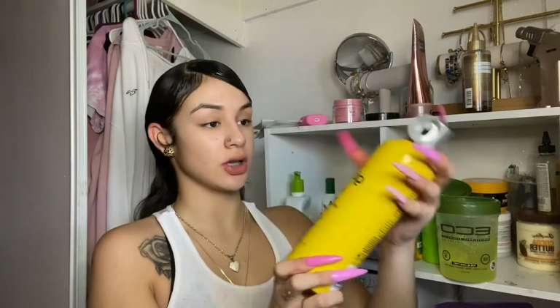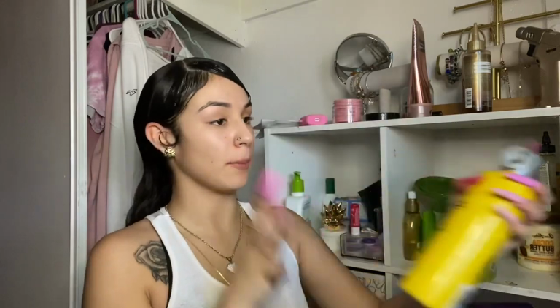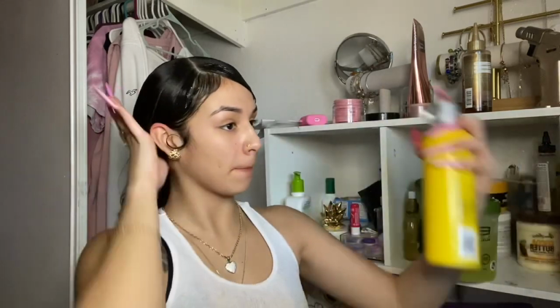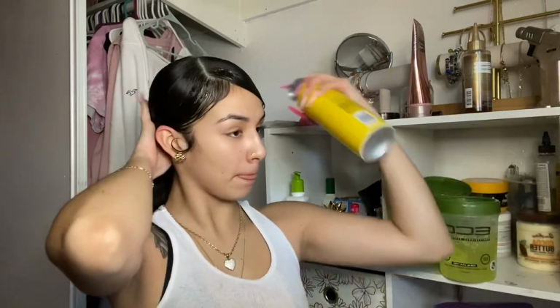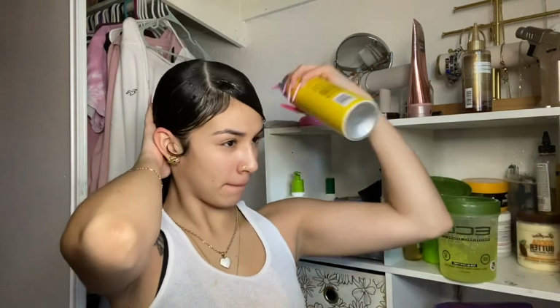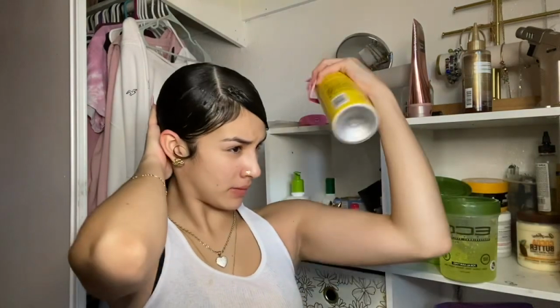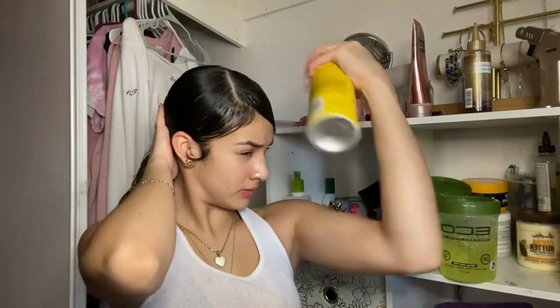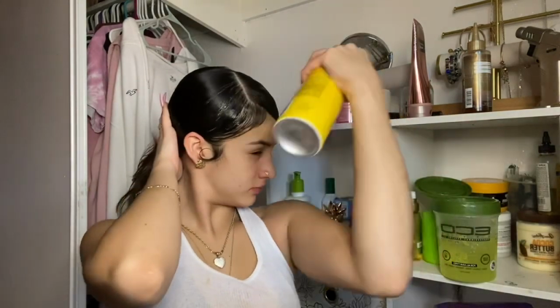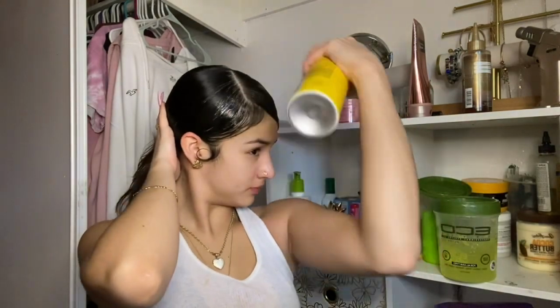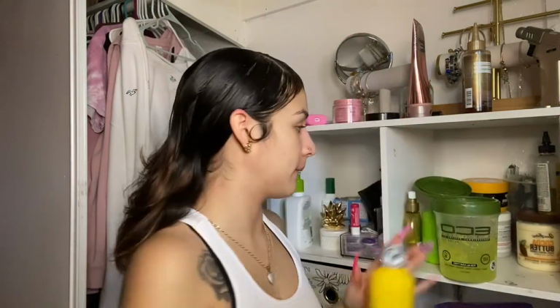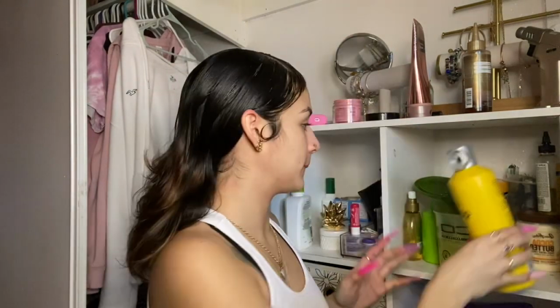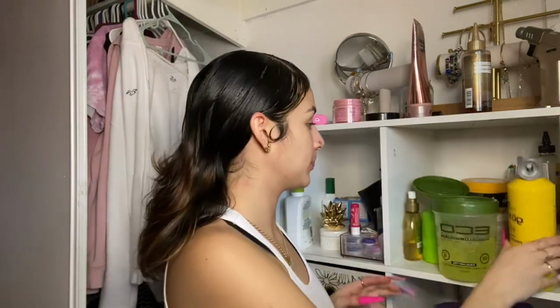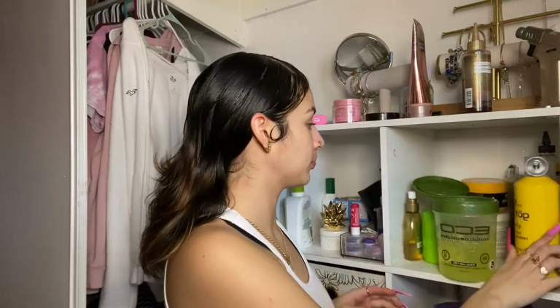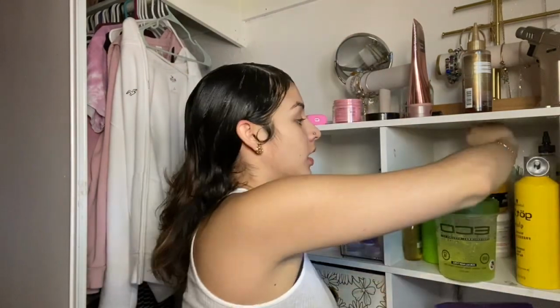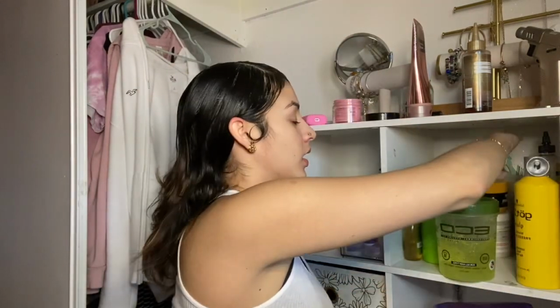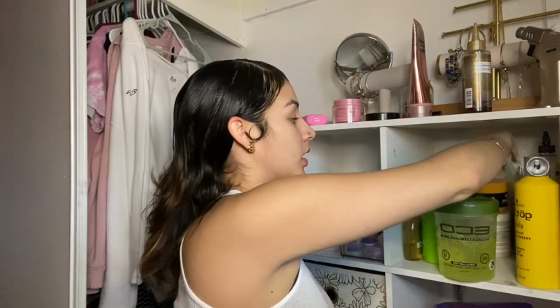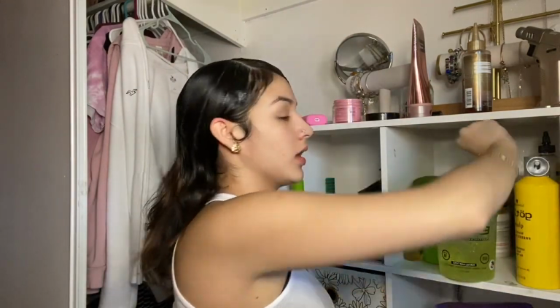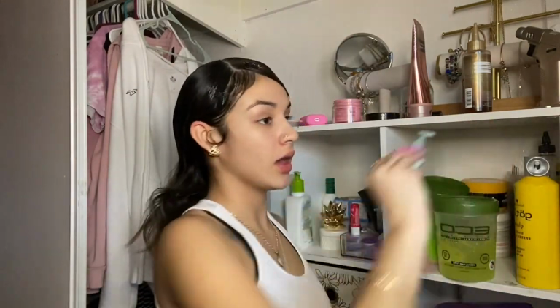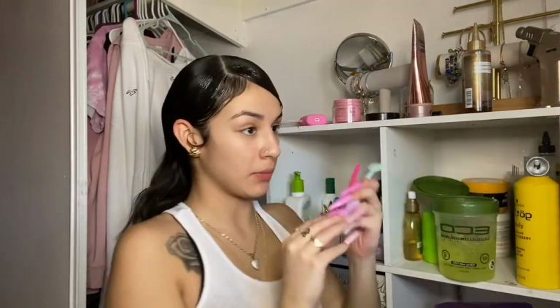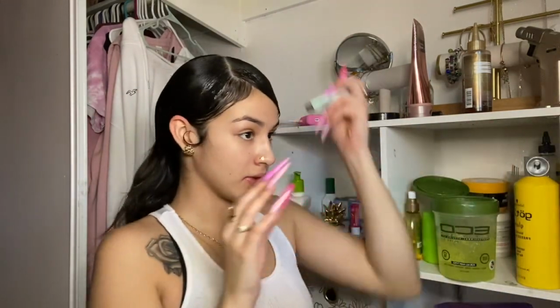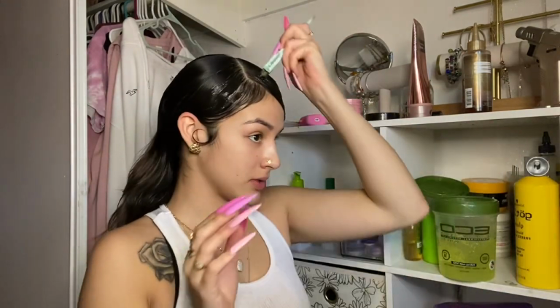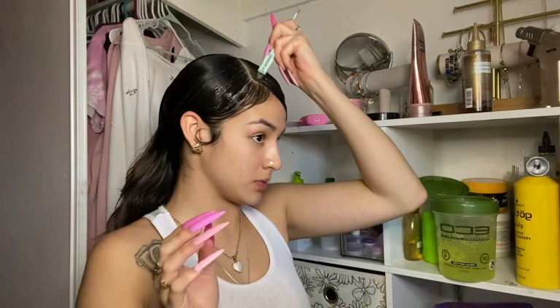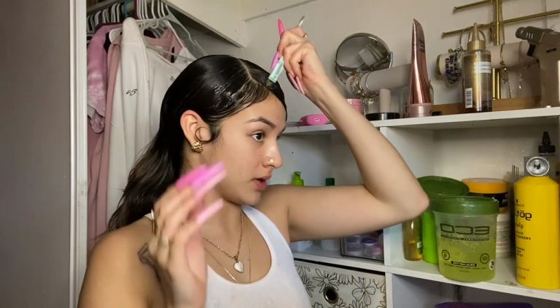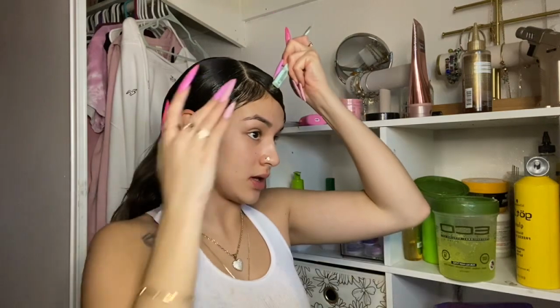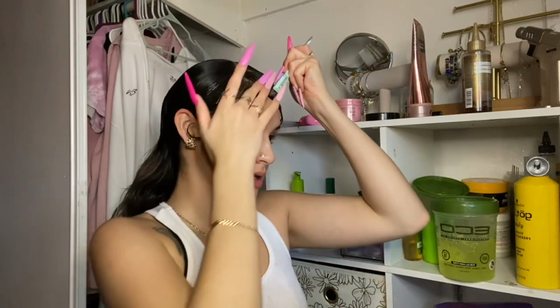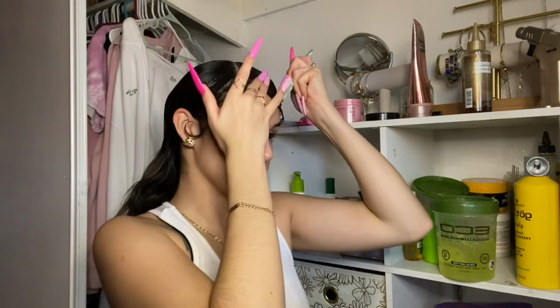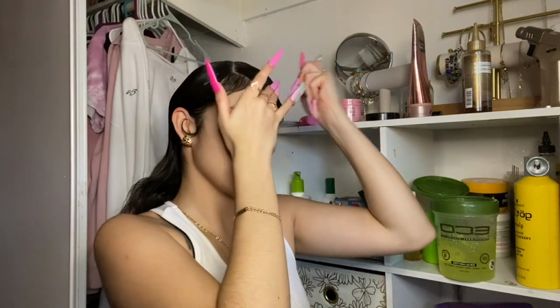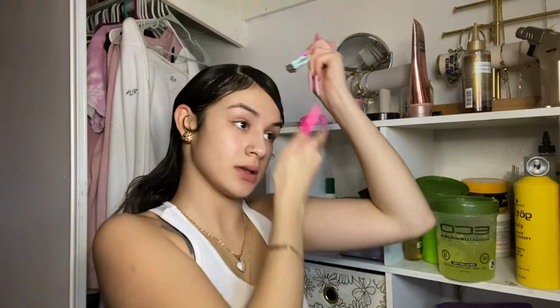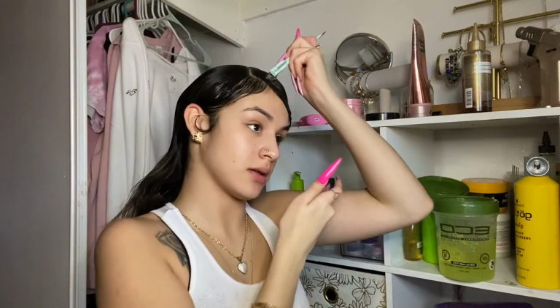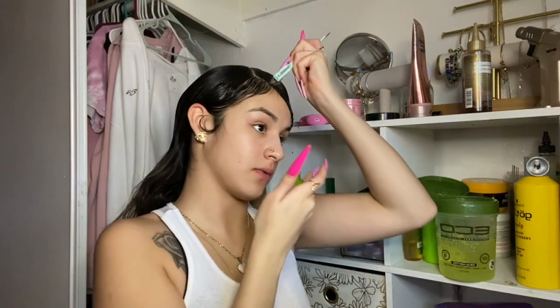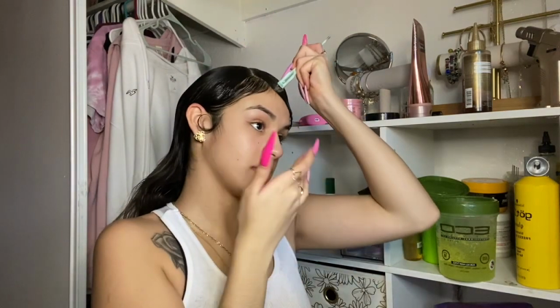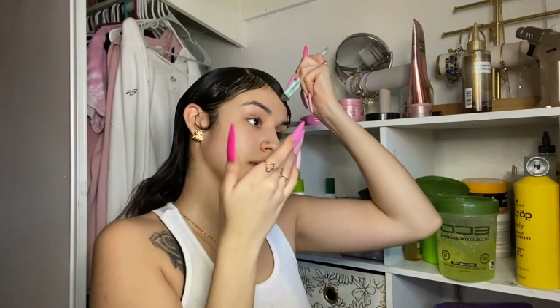I'm gonna fix my suit because it's messed up.